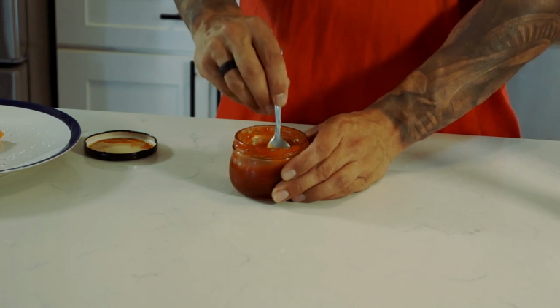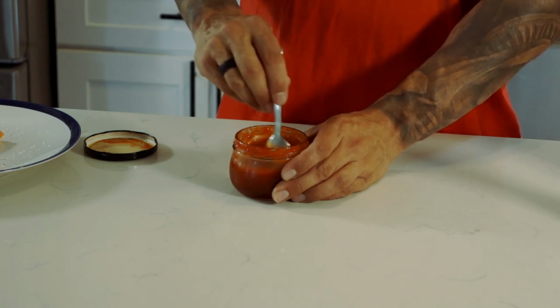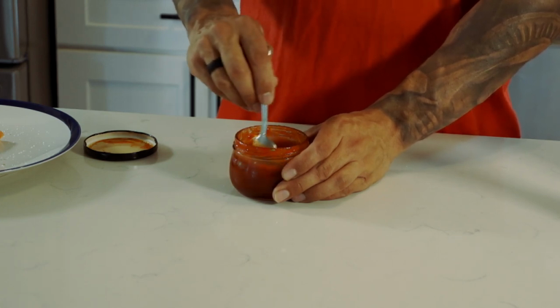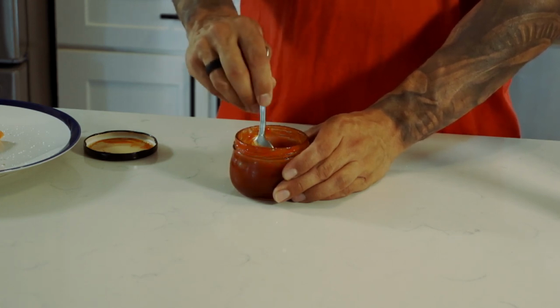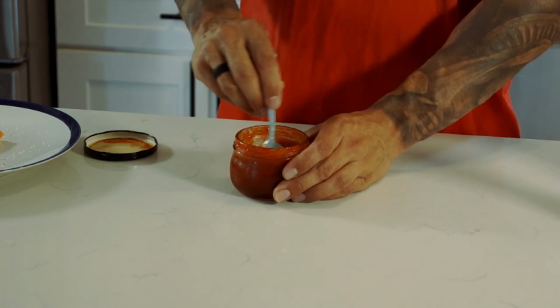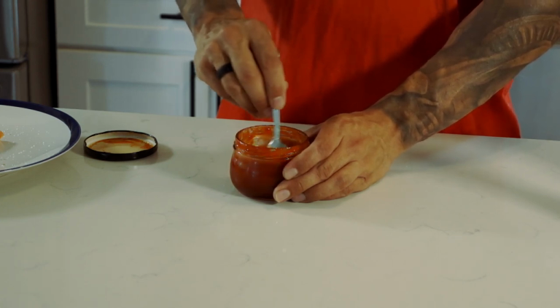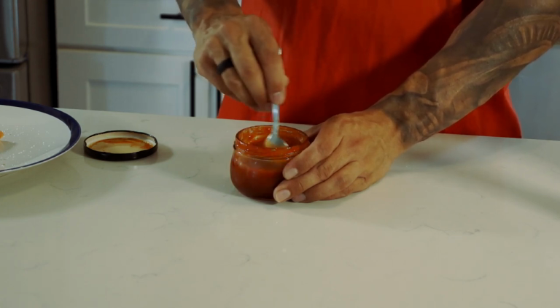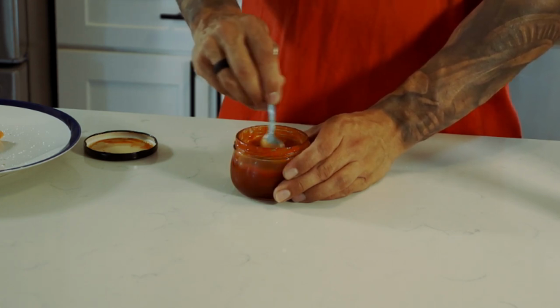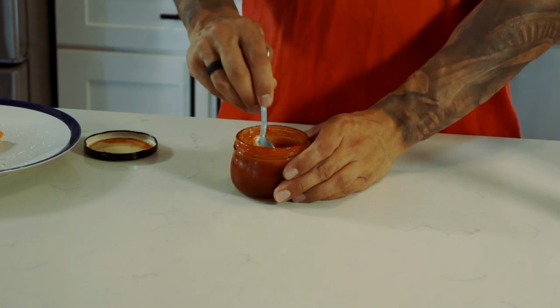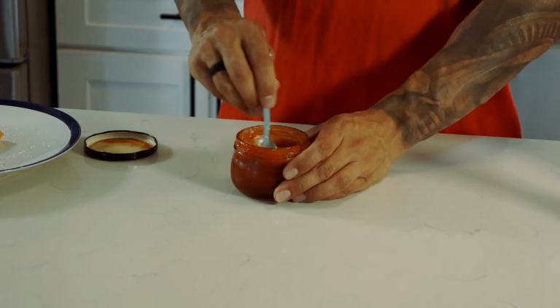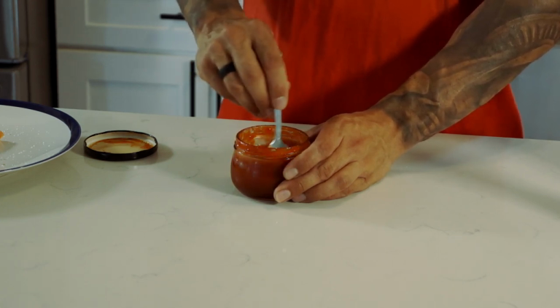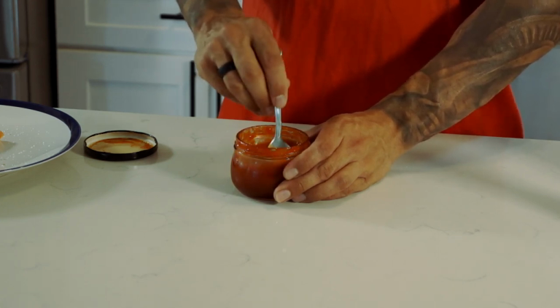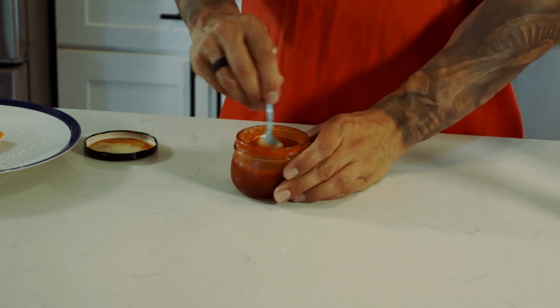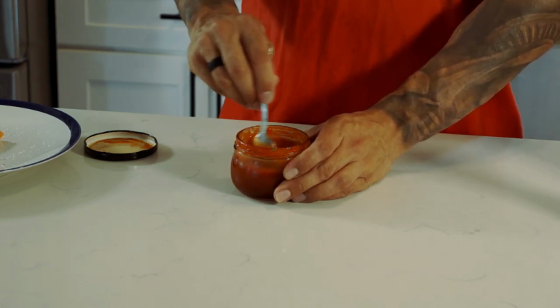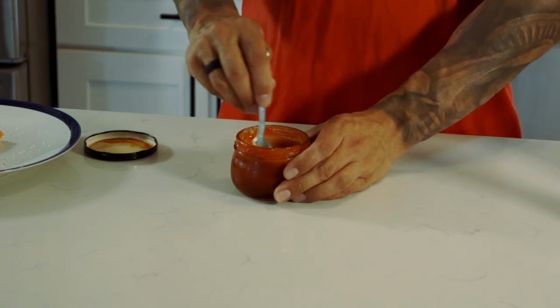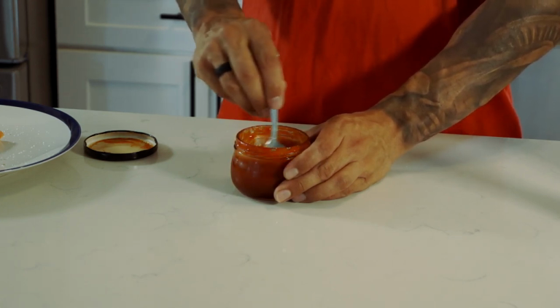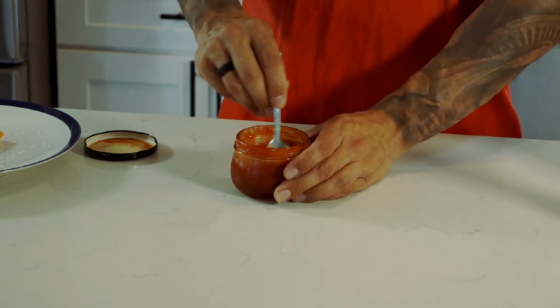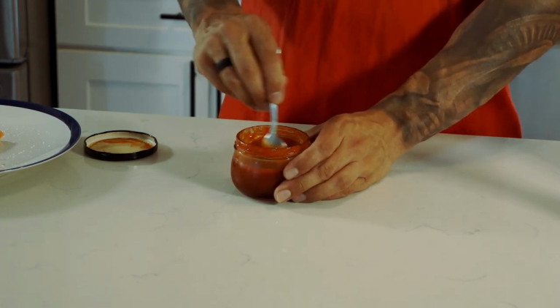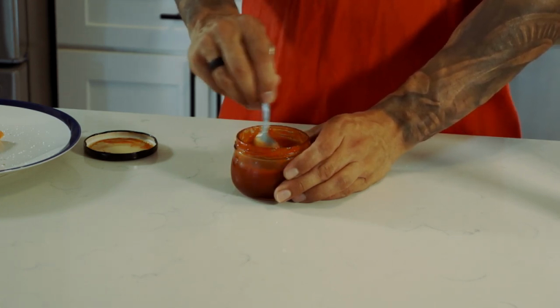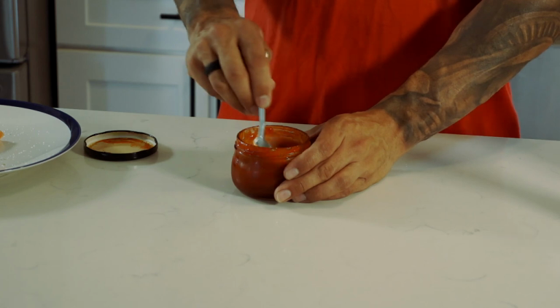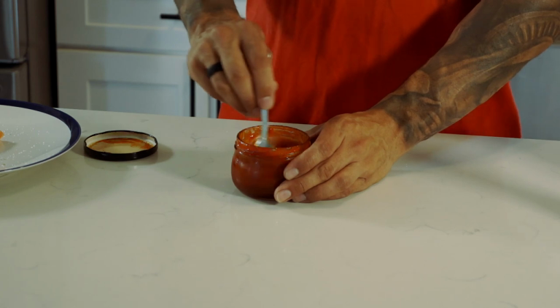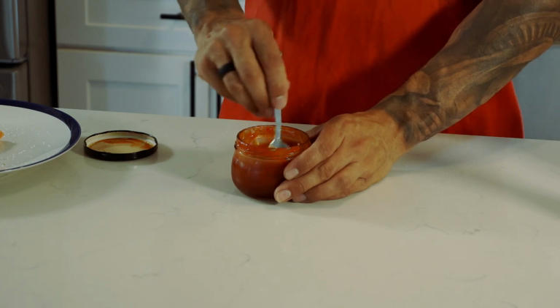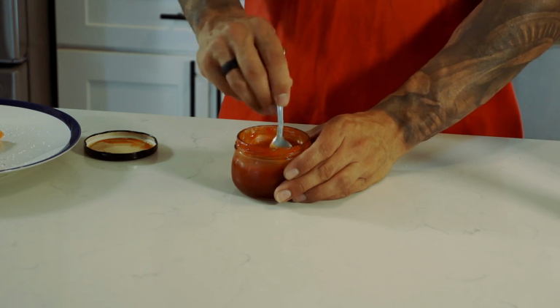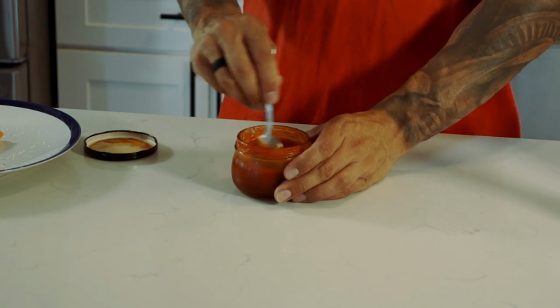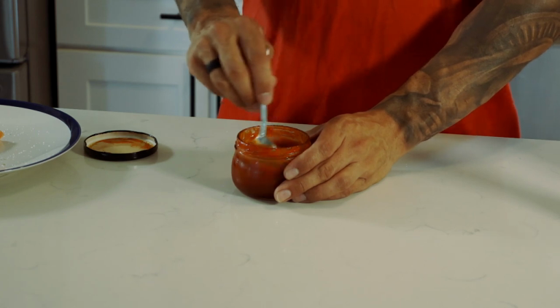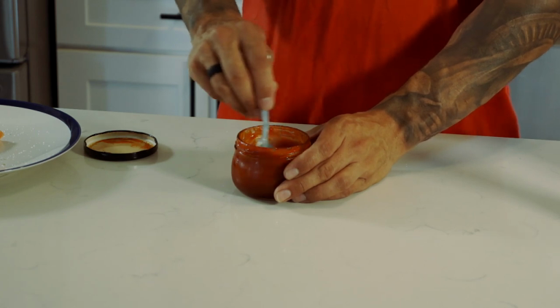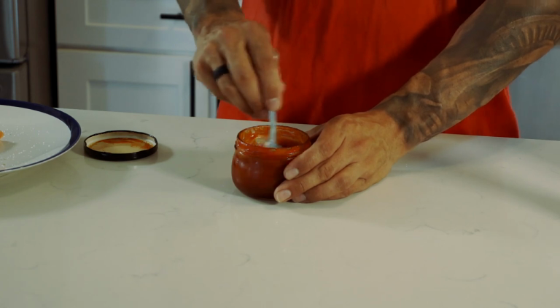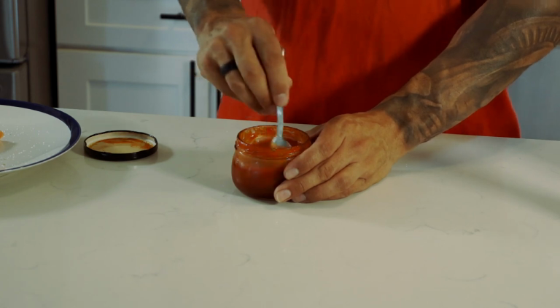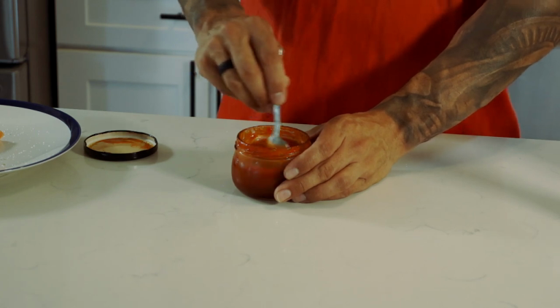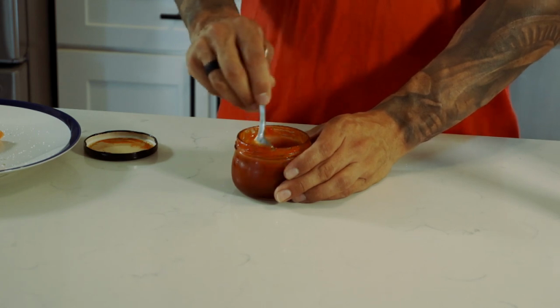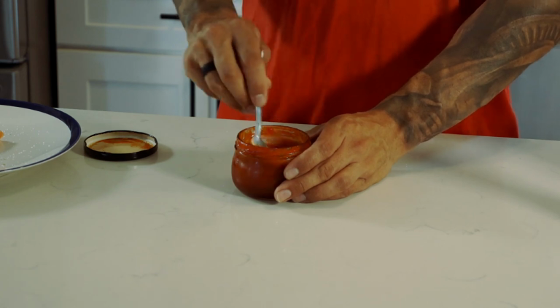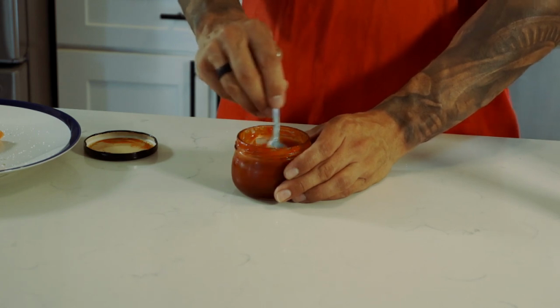Now I'm going to stir it all together to bring it all nice and combined. This sauce is an easy sauce to make as you can see, and it holds very well. You can use it on many applications.